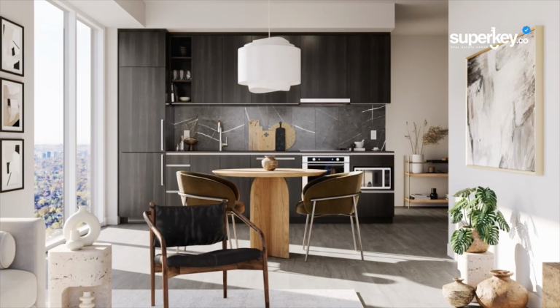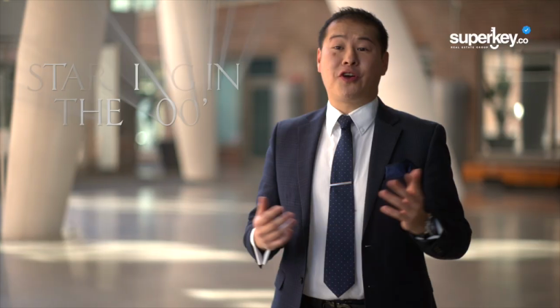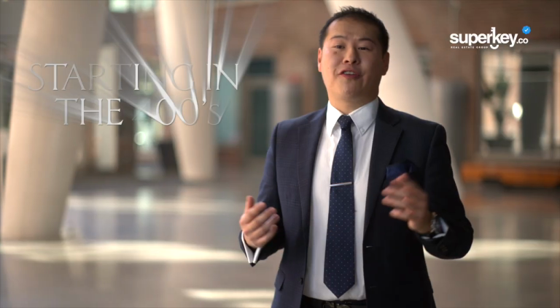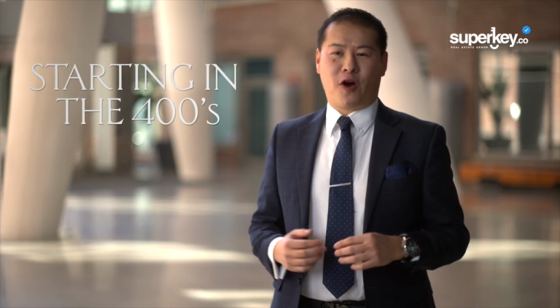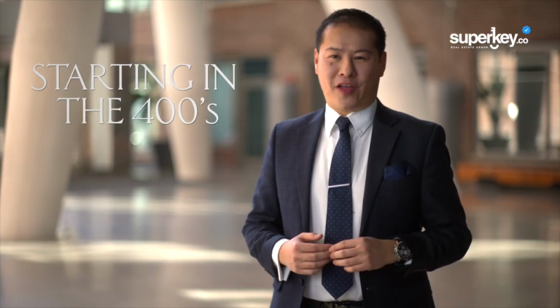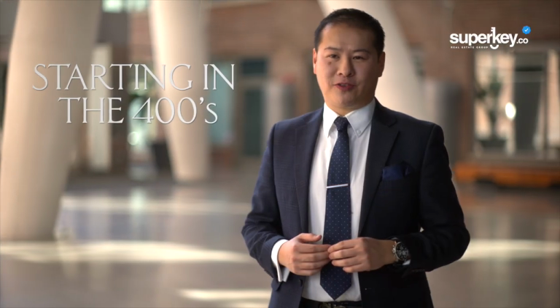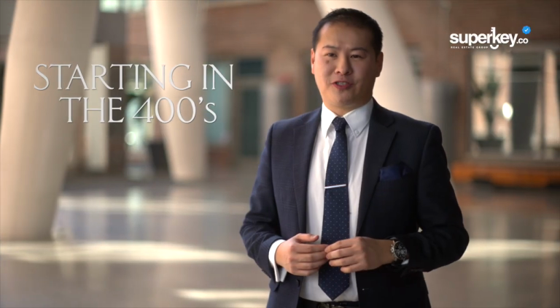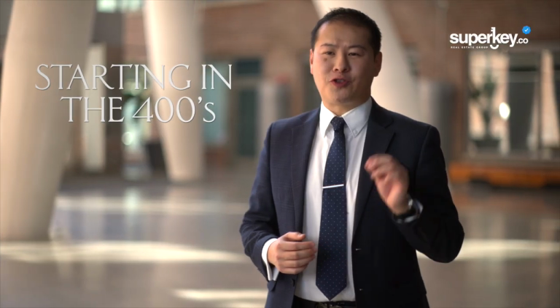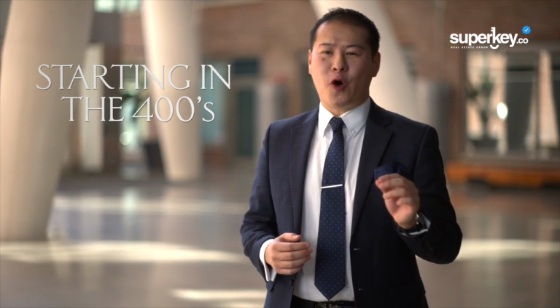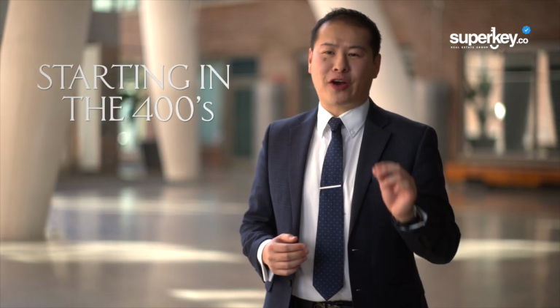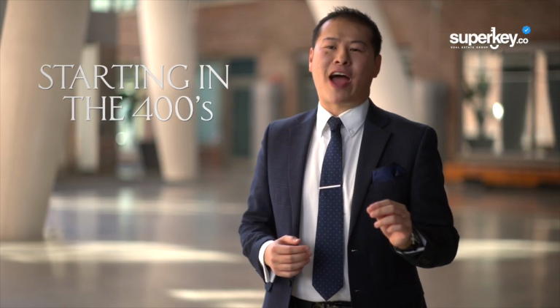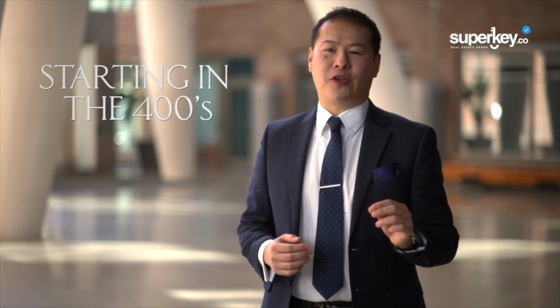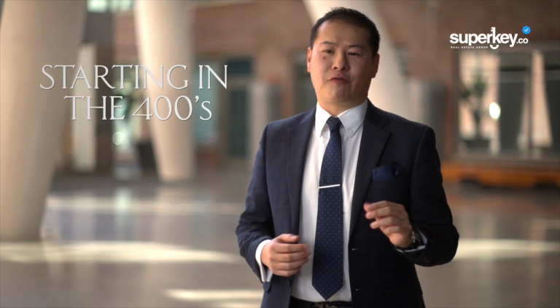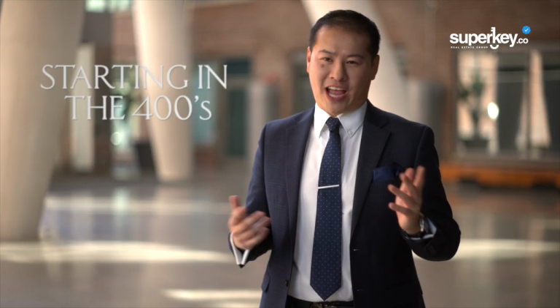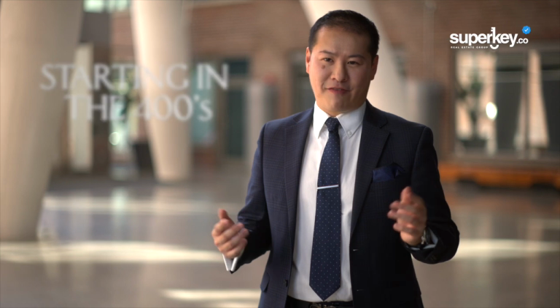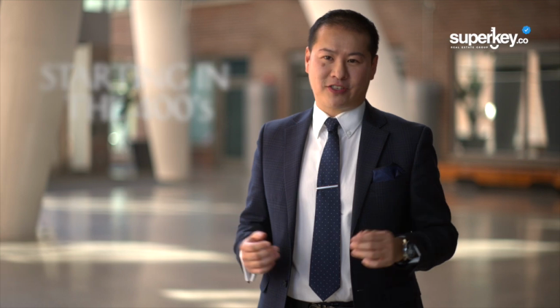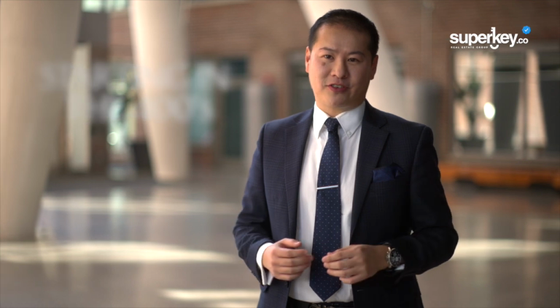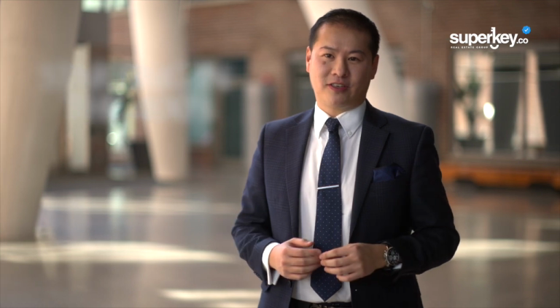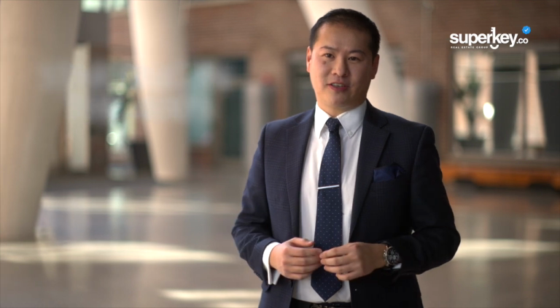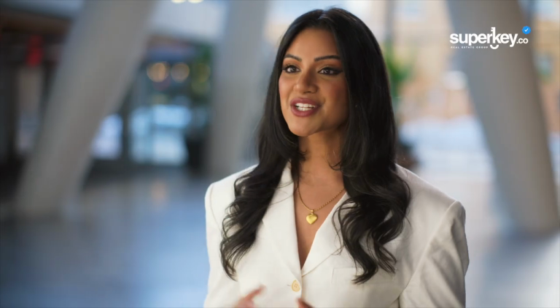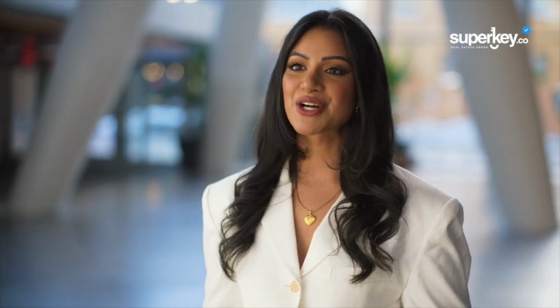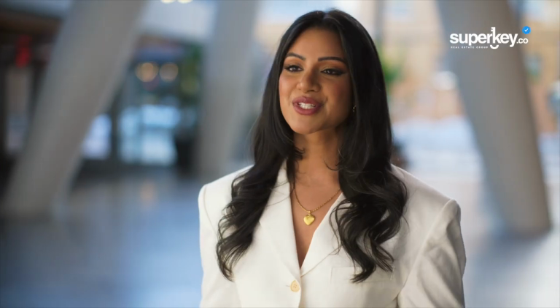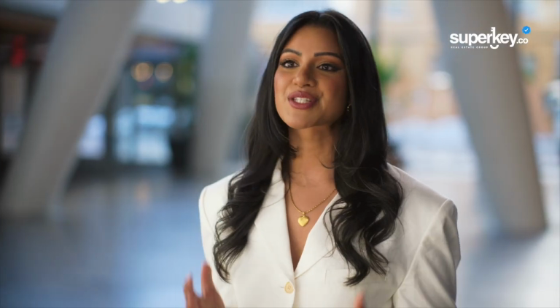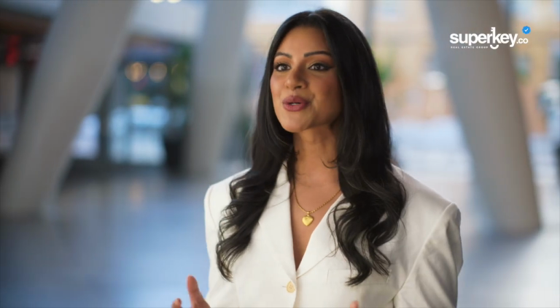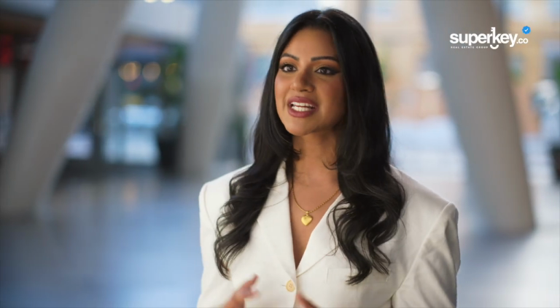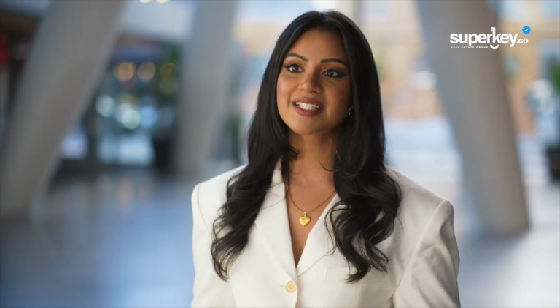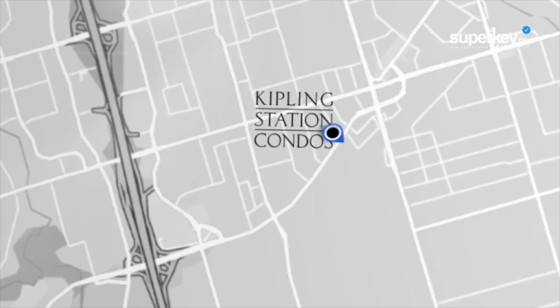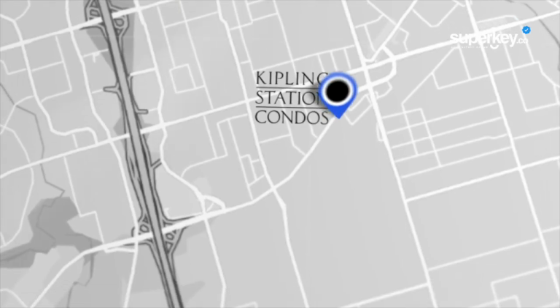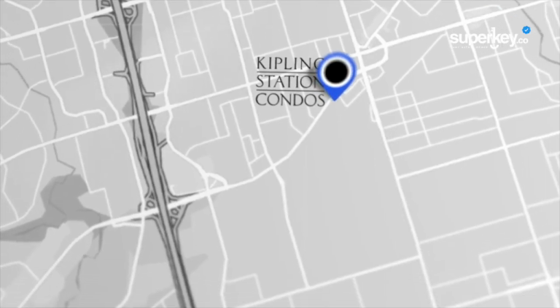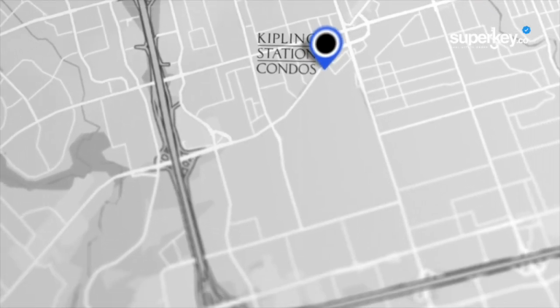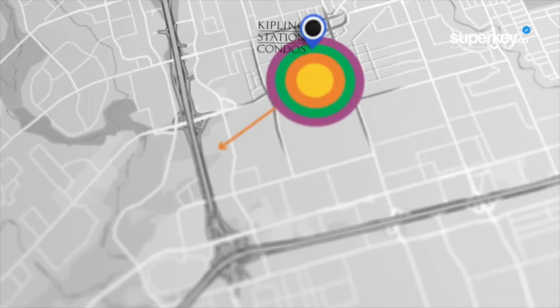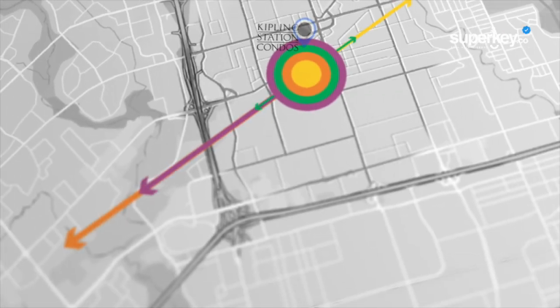Starting in the 400,000s, there's no better value for savvy investors. Kipling Station Condos is the most connected site in downtown Etobicoke.